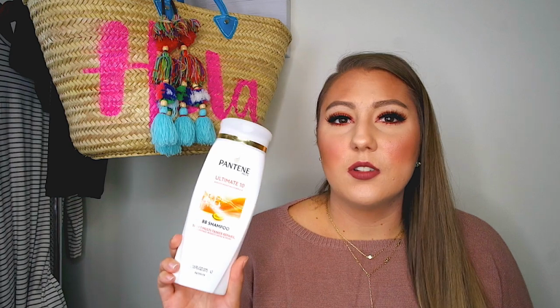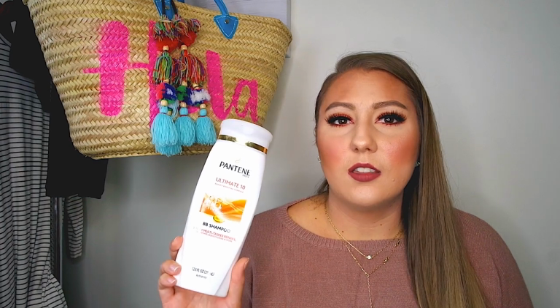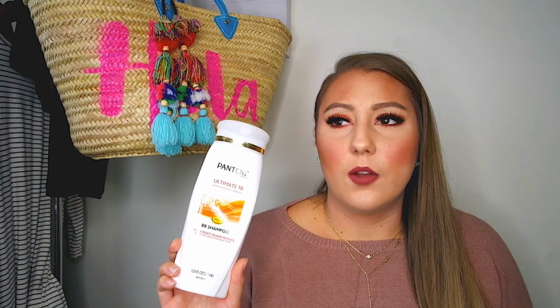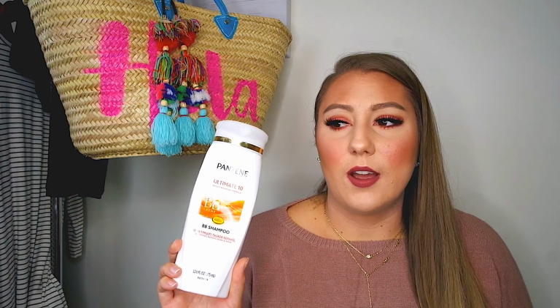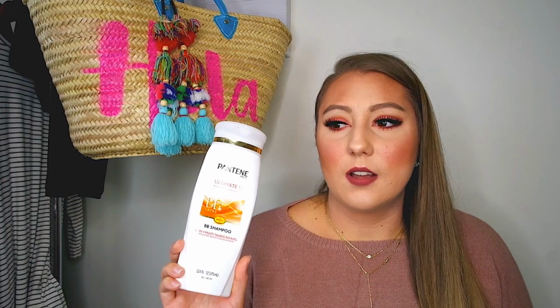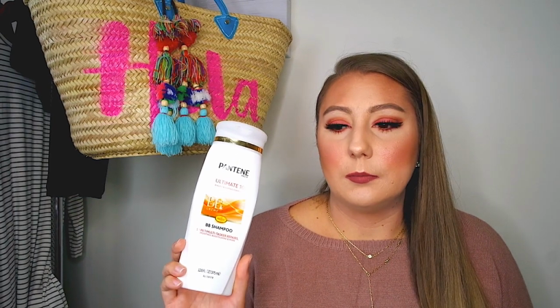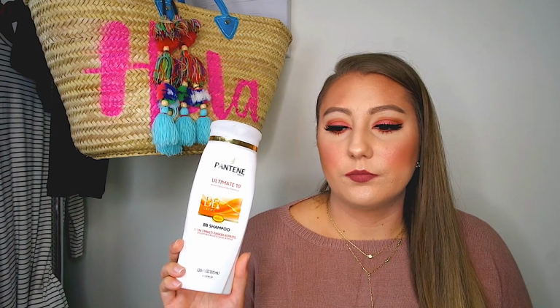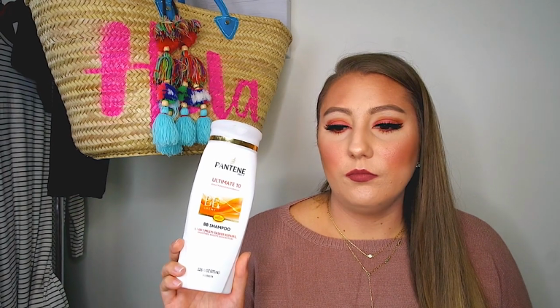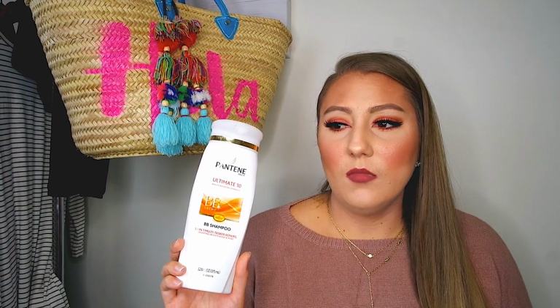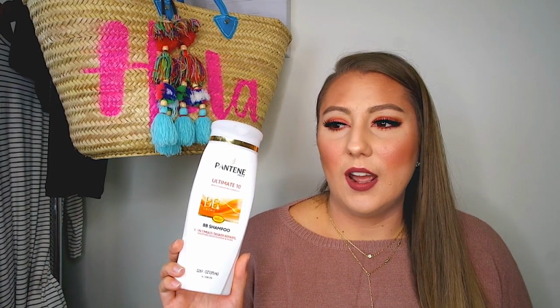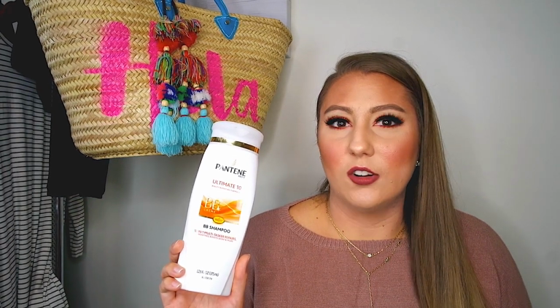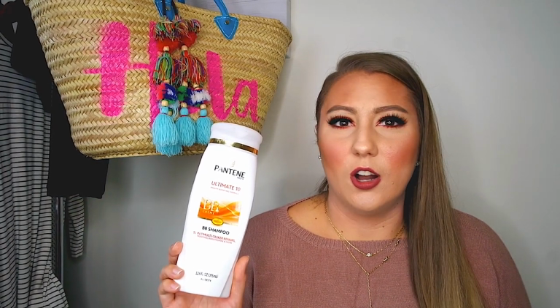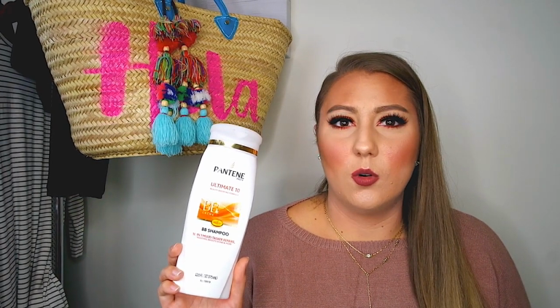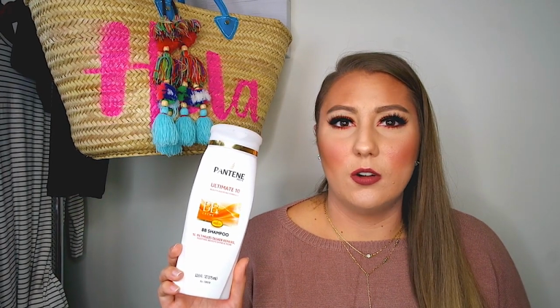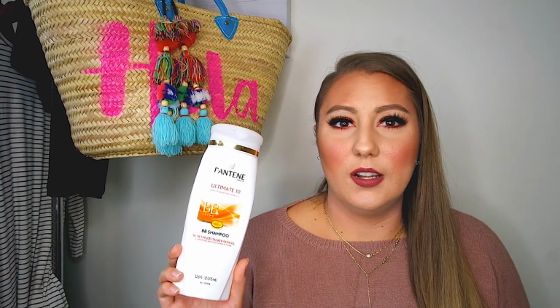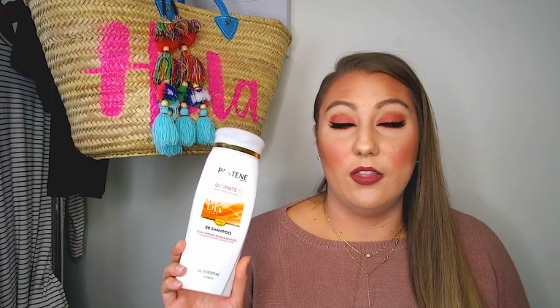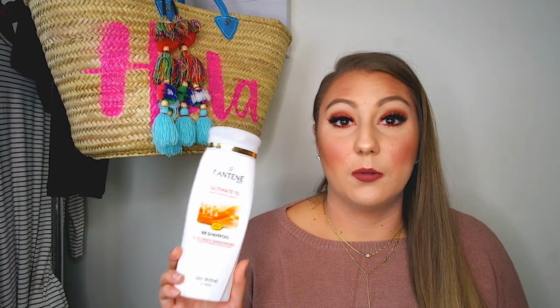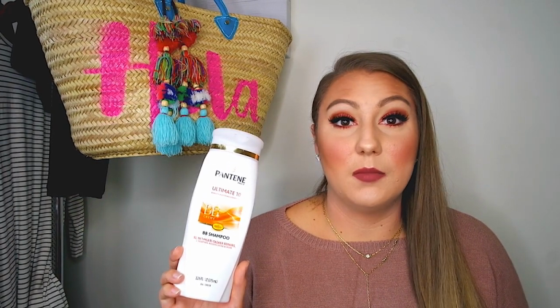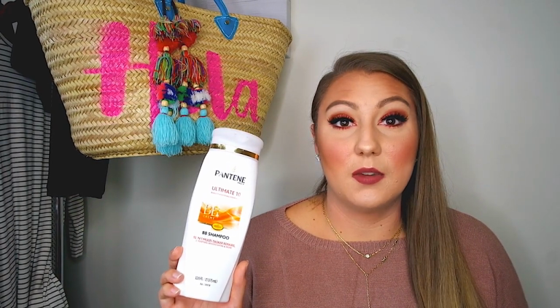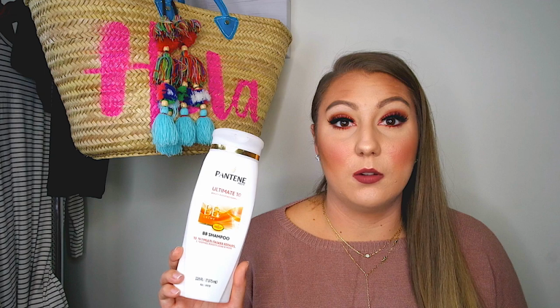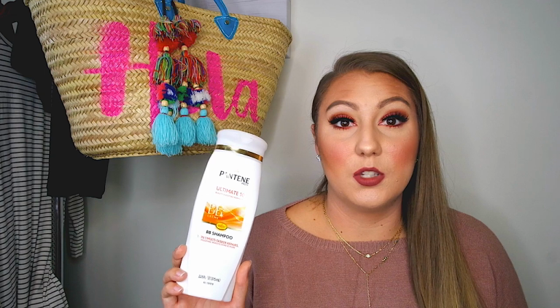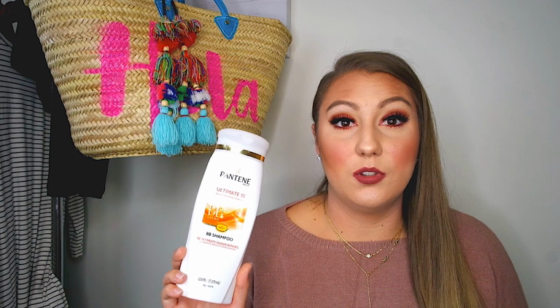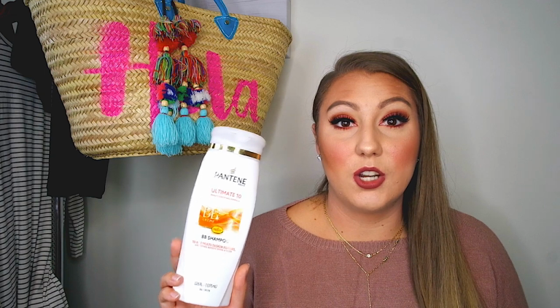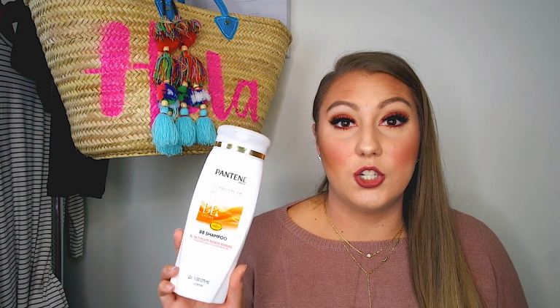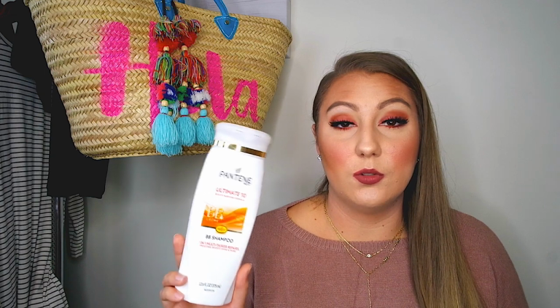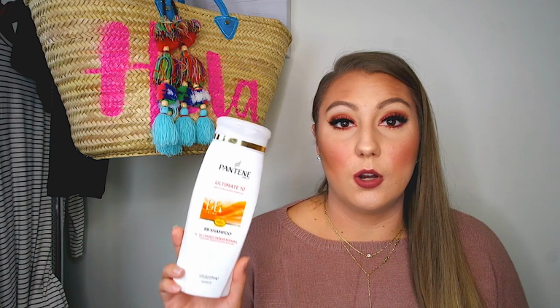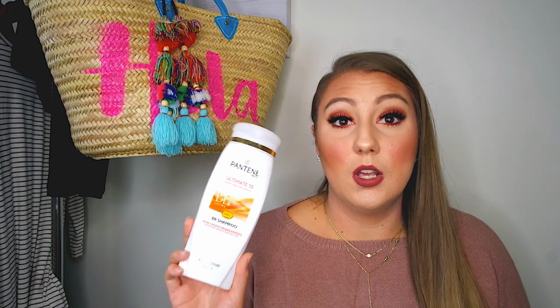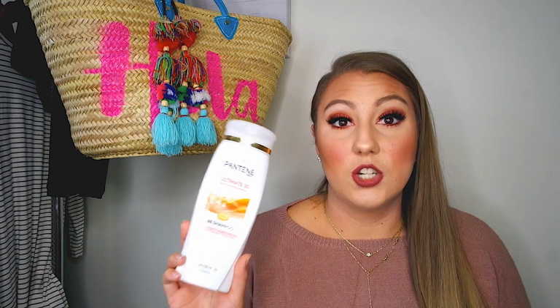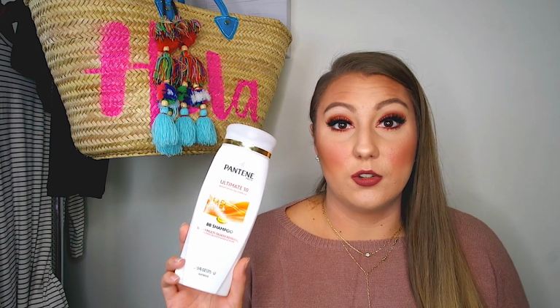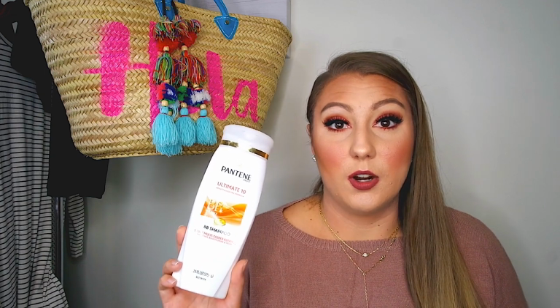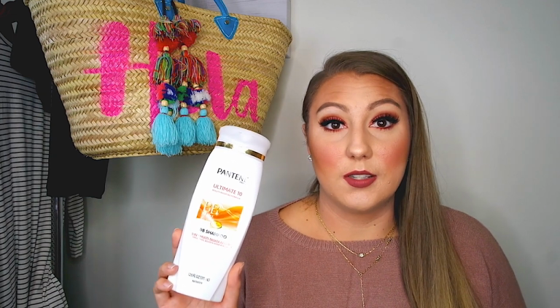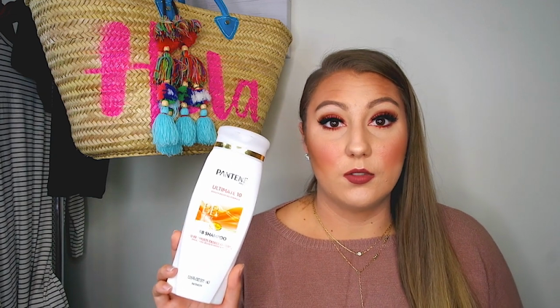I also like the one that has avocado oil in it. That really makes my hair really smooth and shiny too. So check those products out.